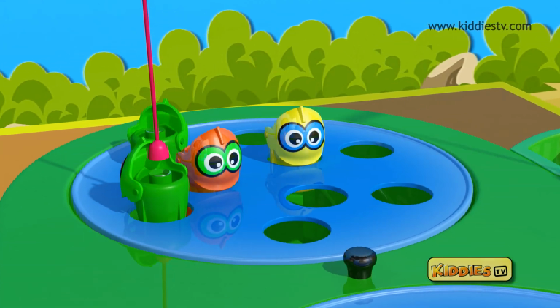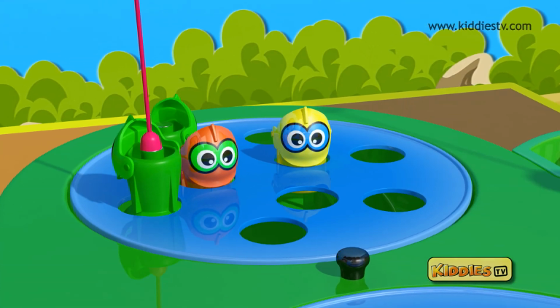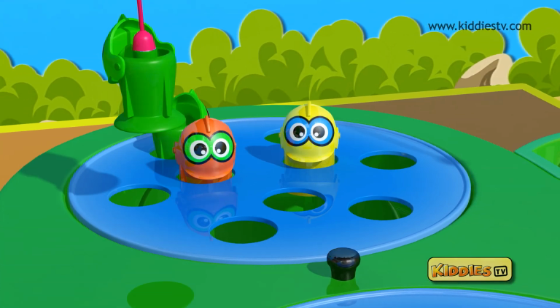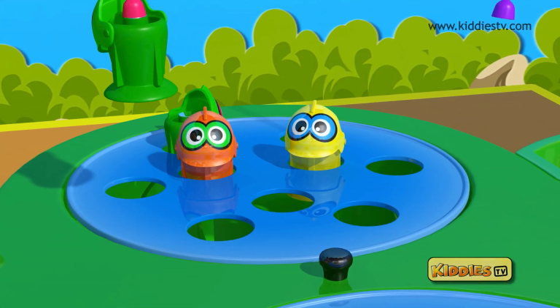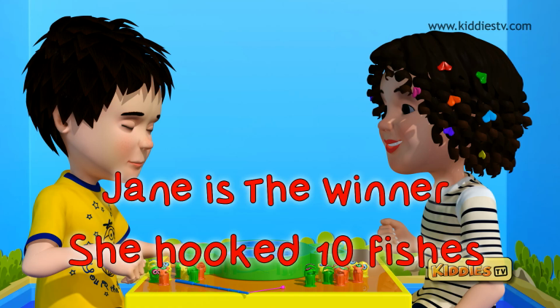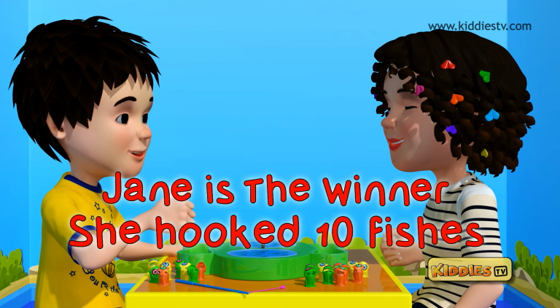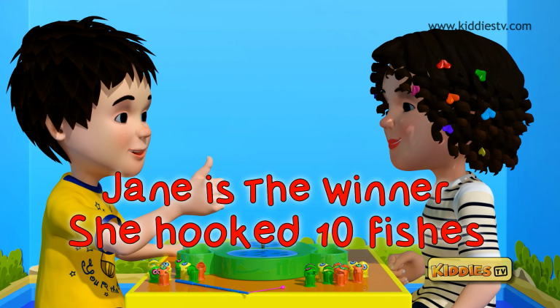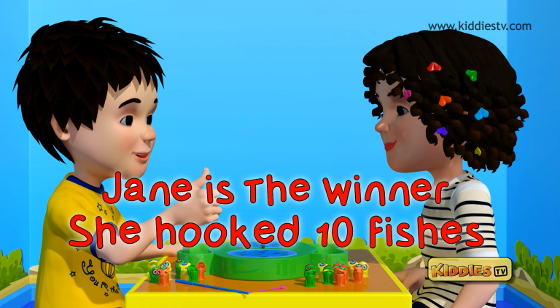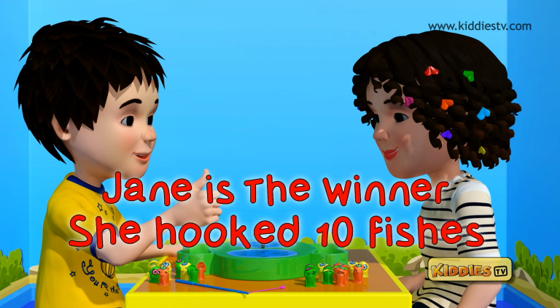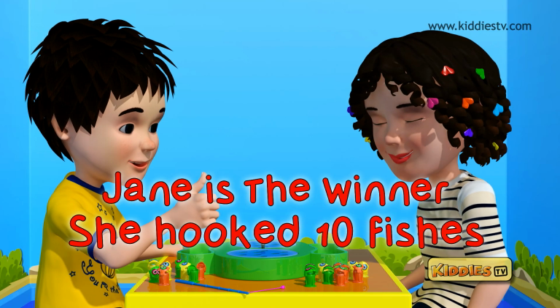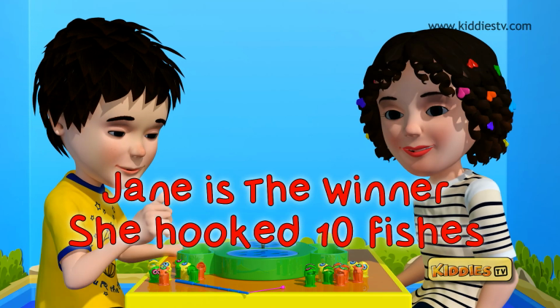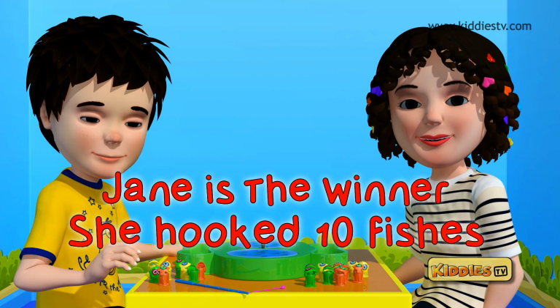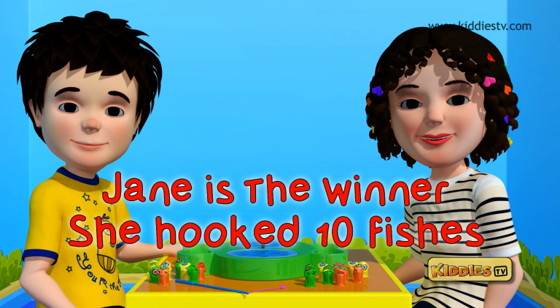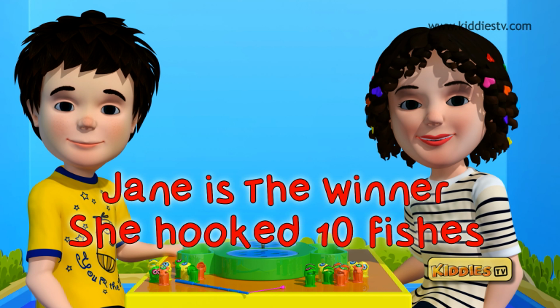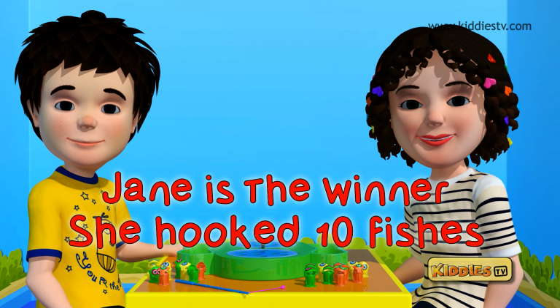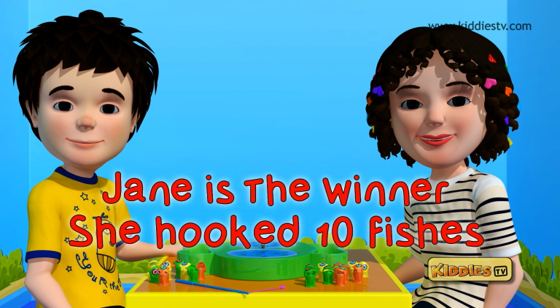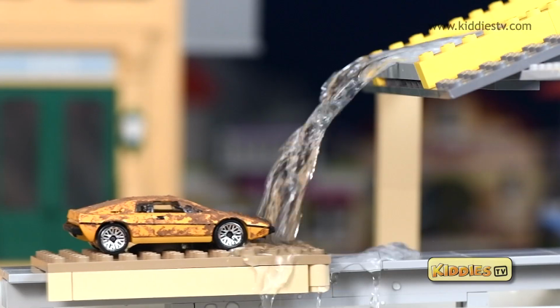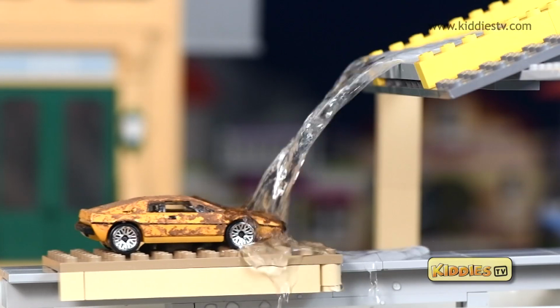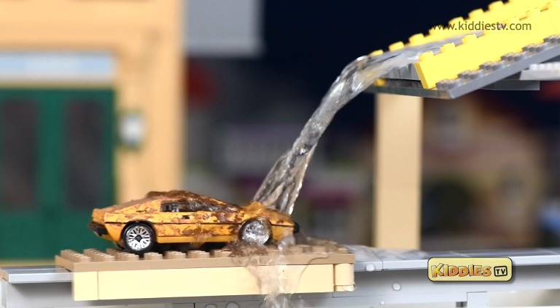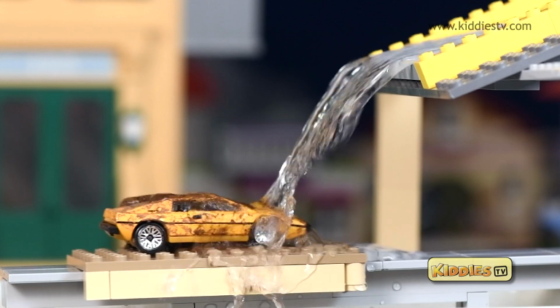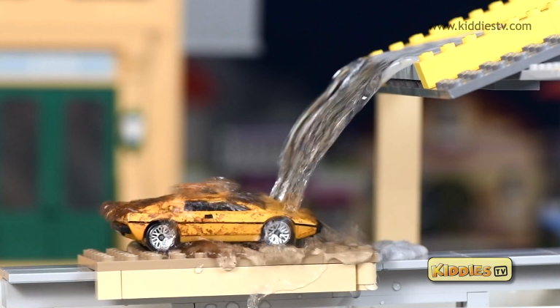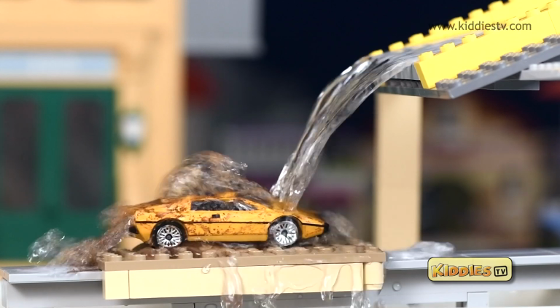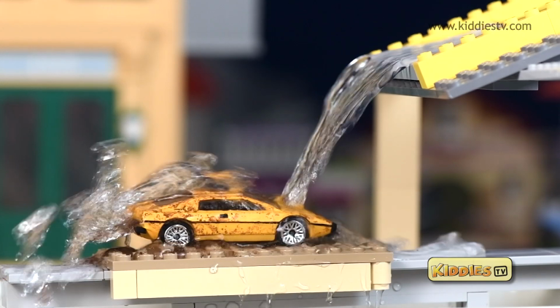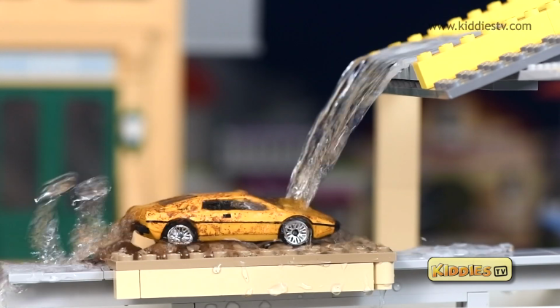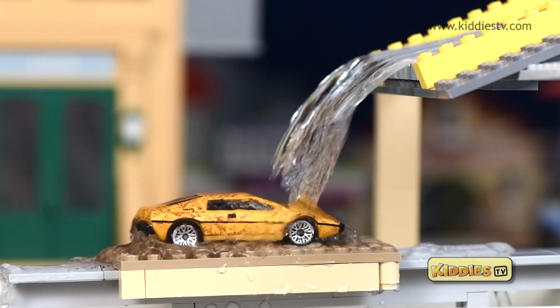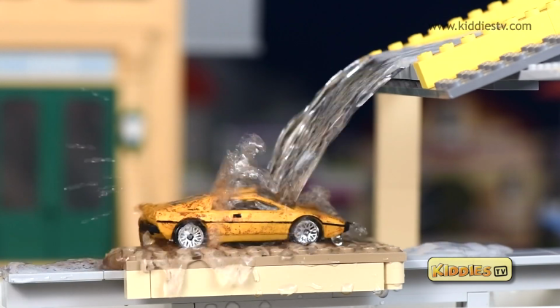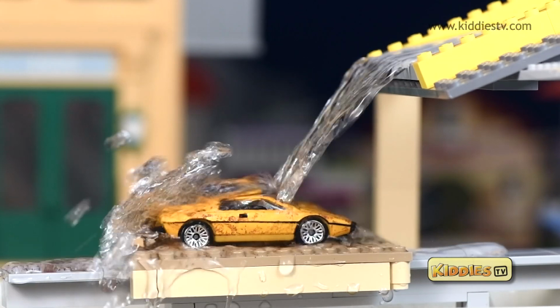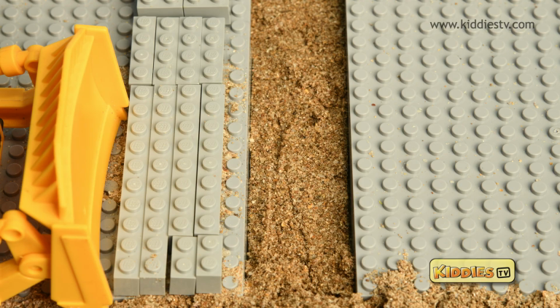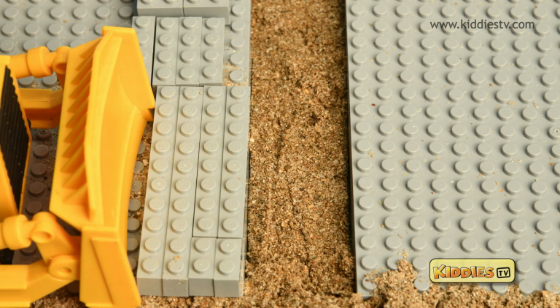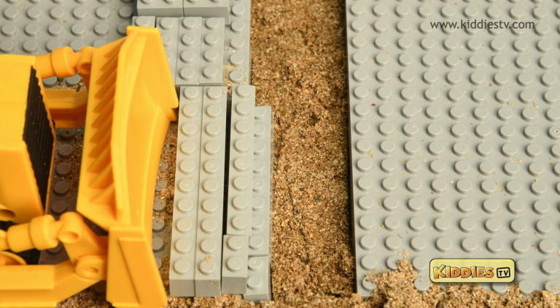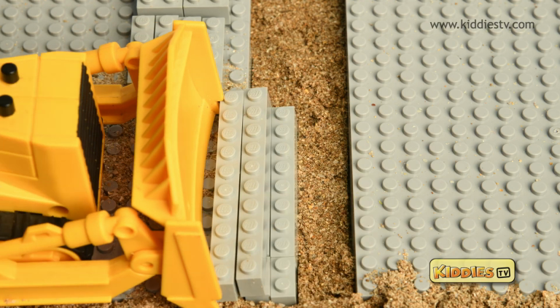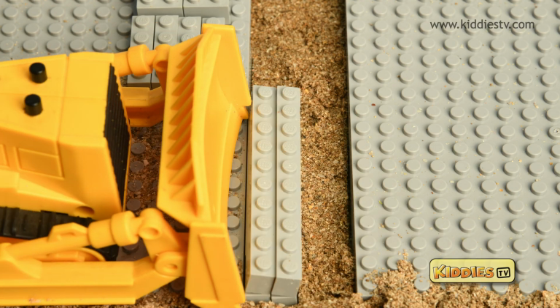Kitties TV is very popular. This is Kitties TV. It's cool.